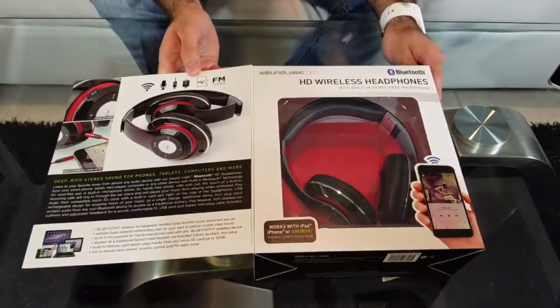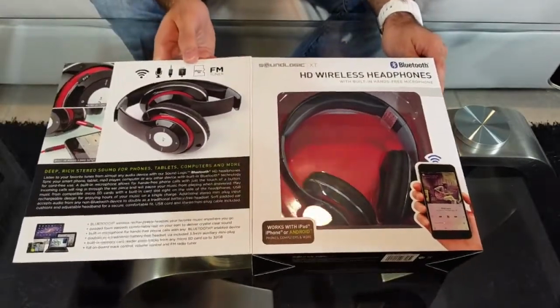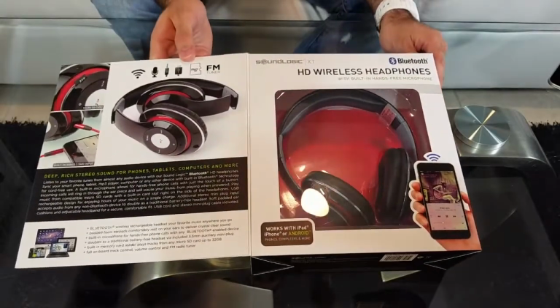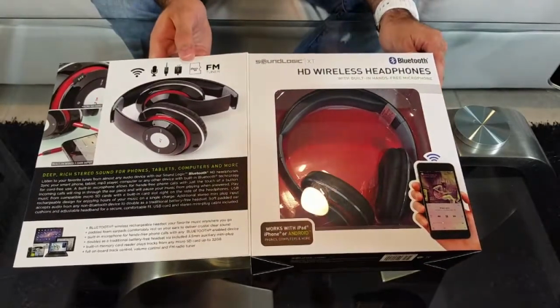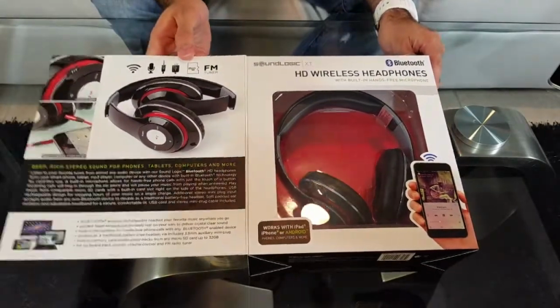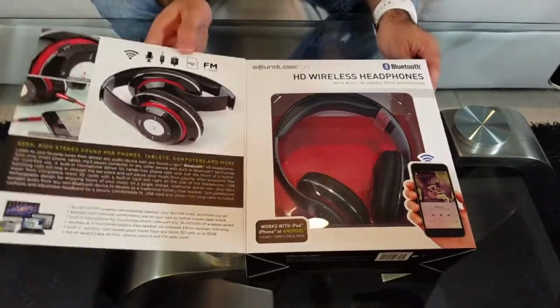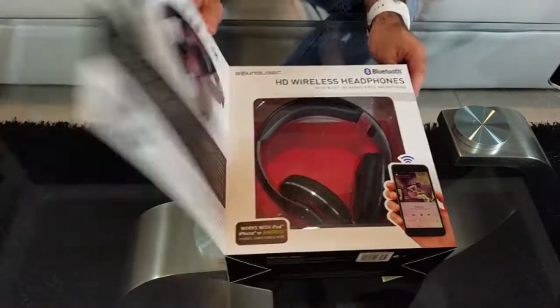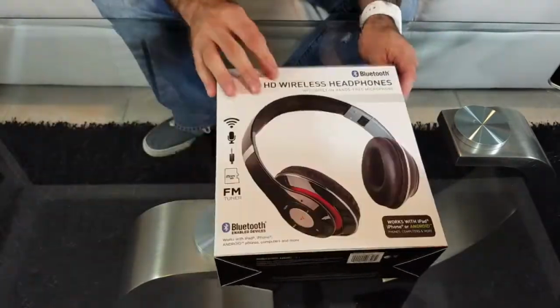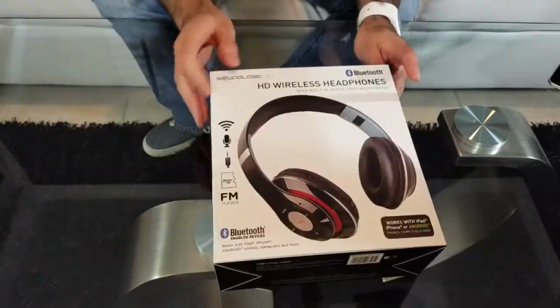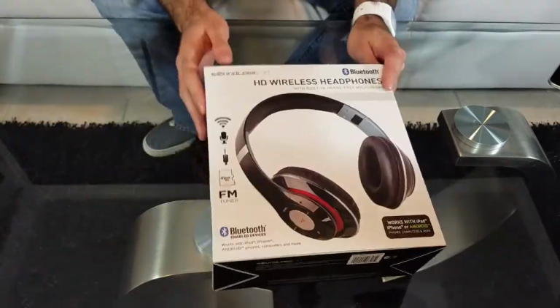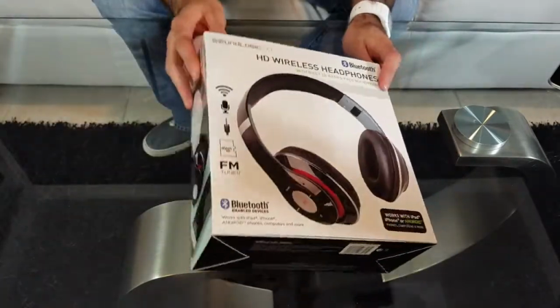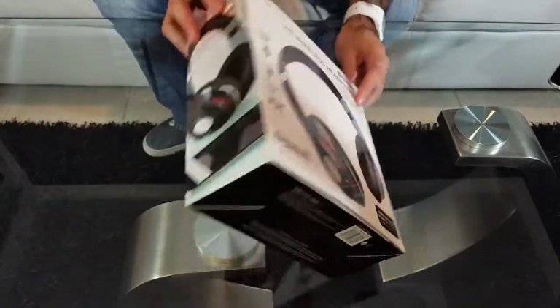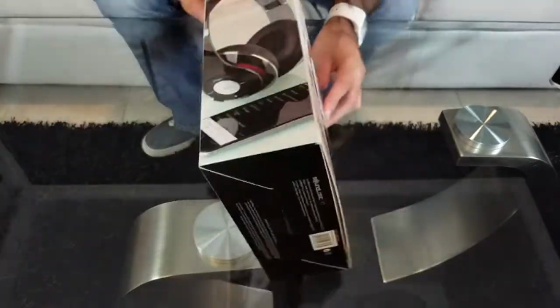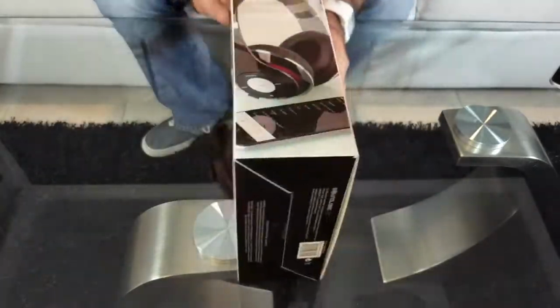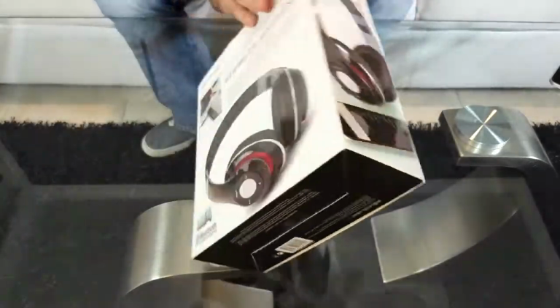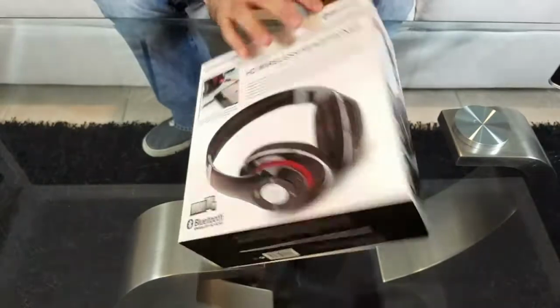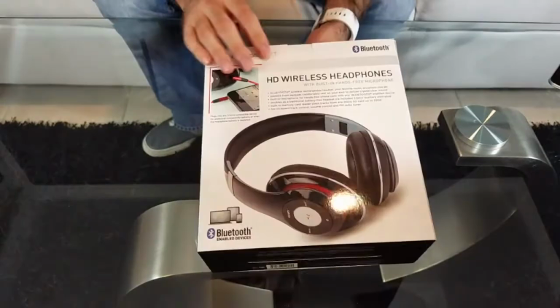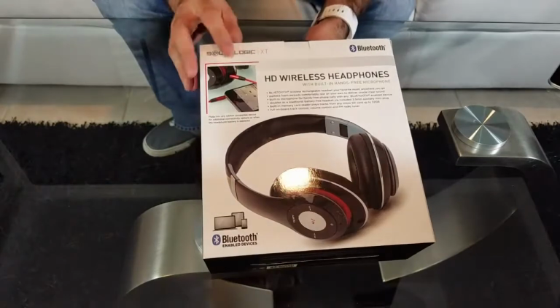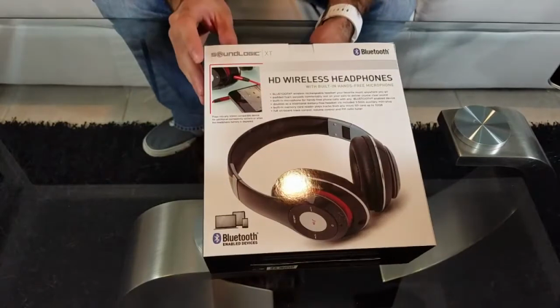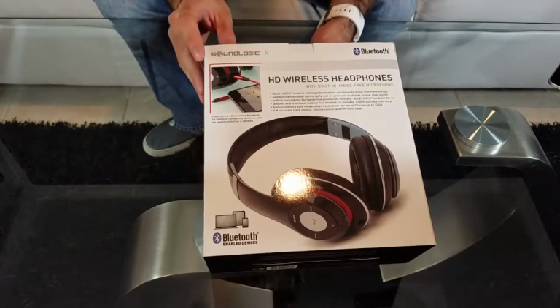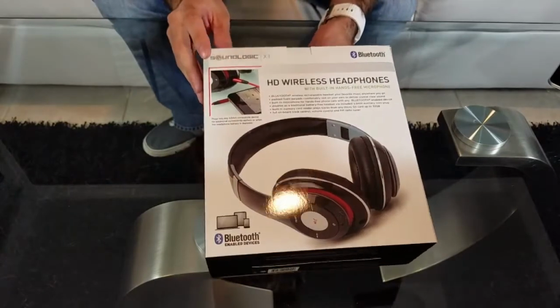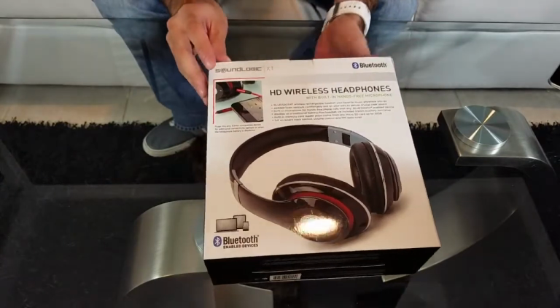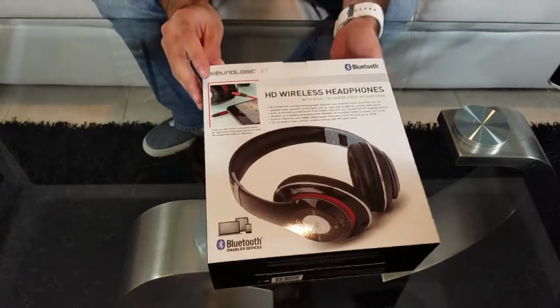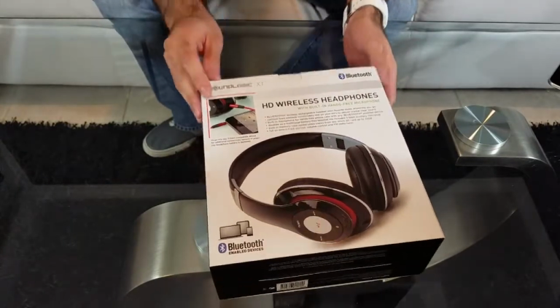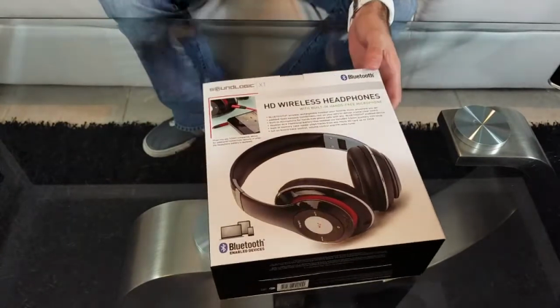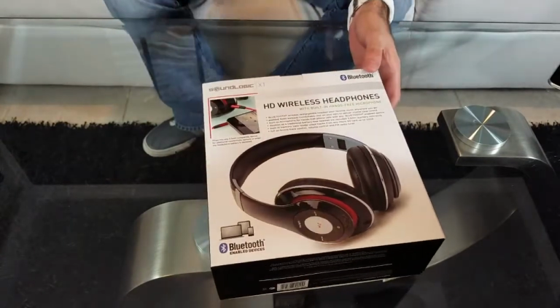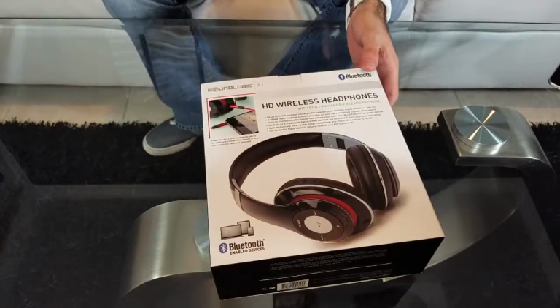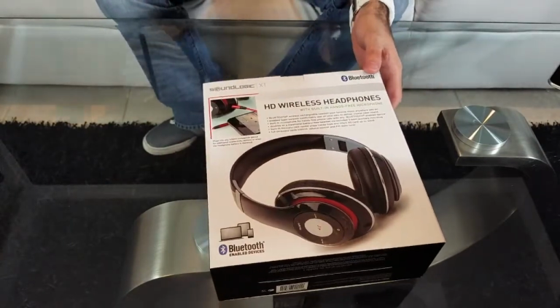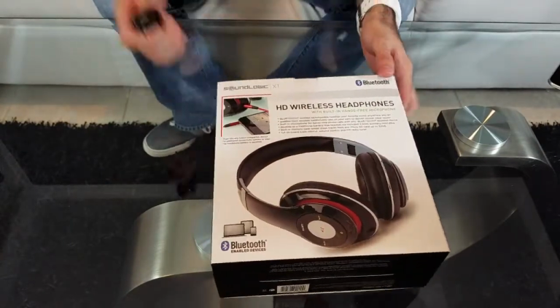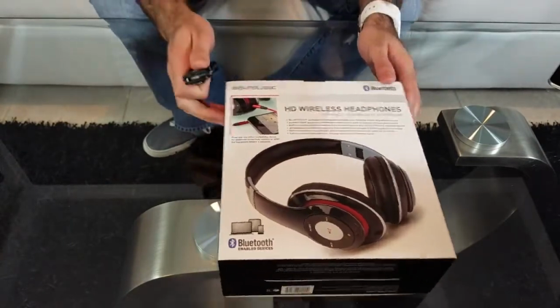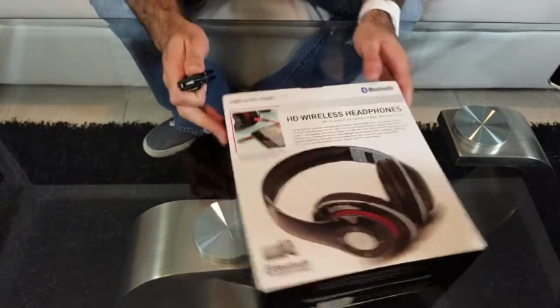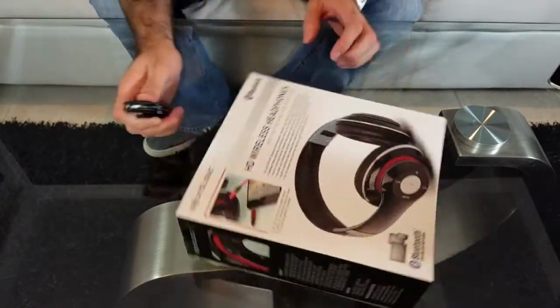The box is pretty nice — they did a good job with the pictures and the description, it really grabs the attention. Now let's get to it and open the box.